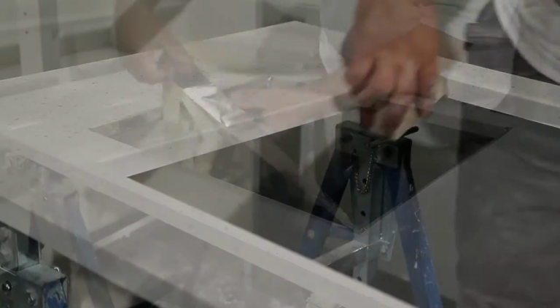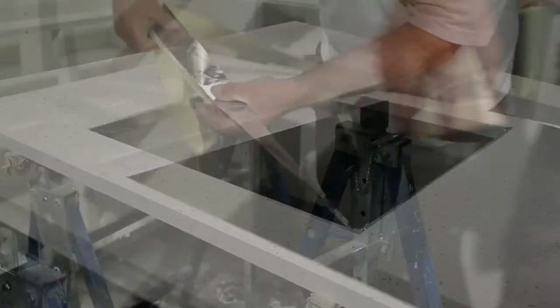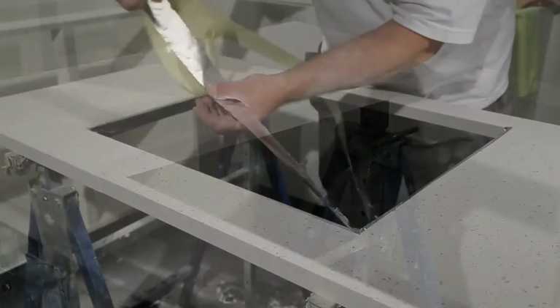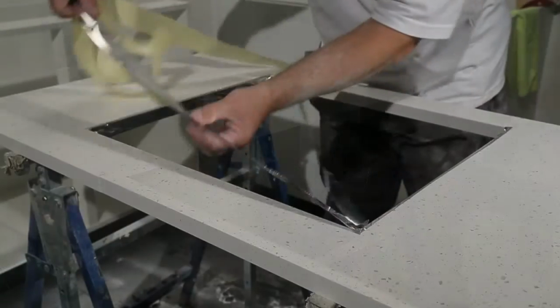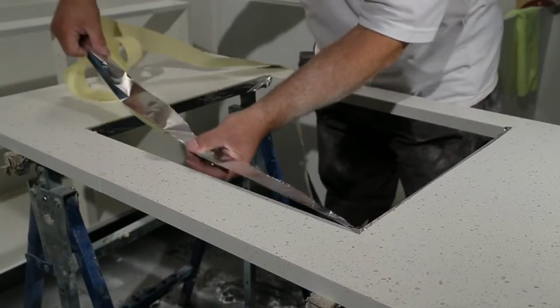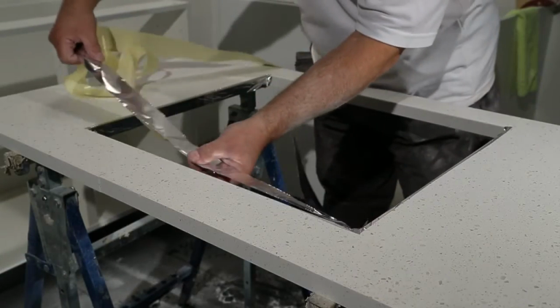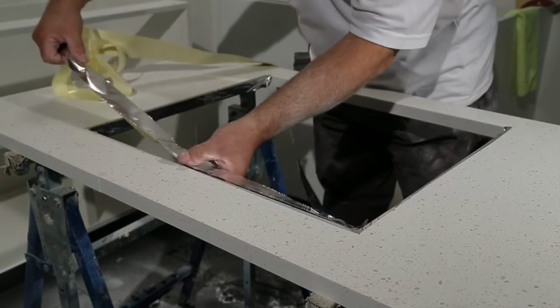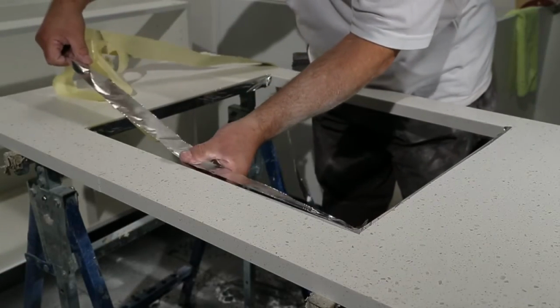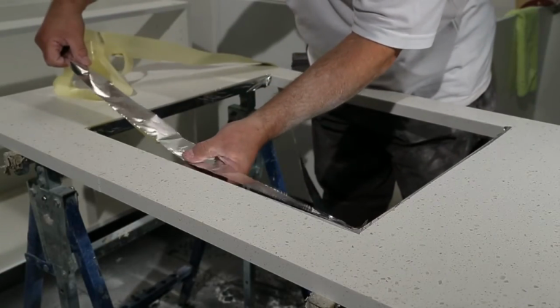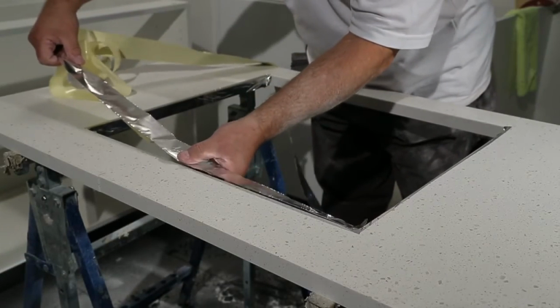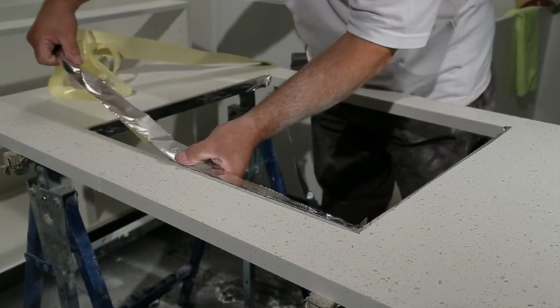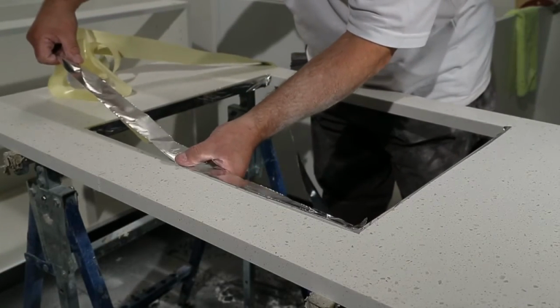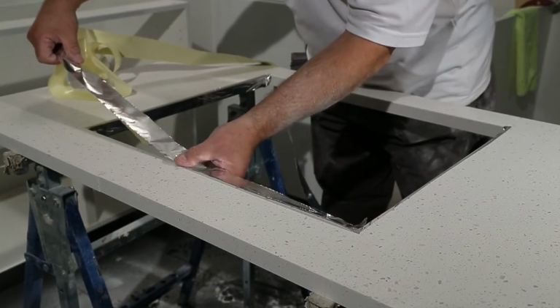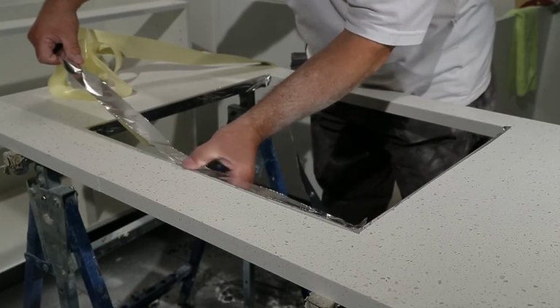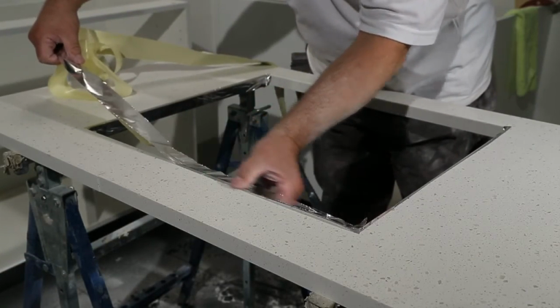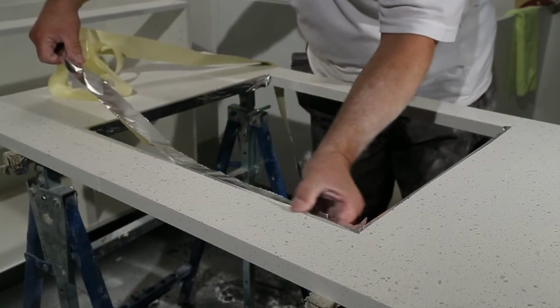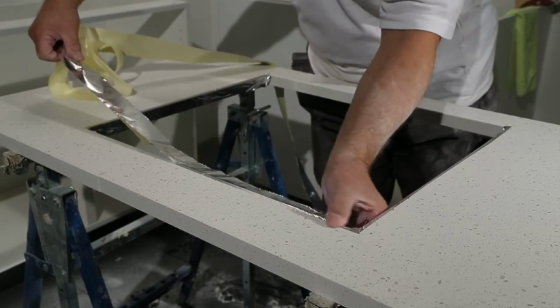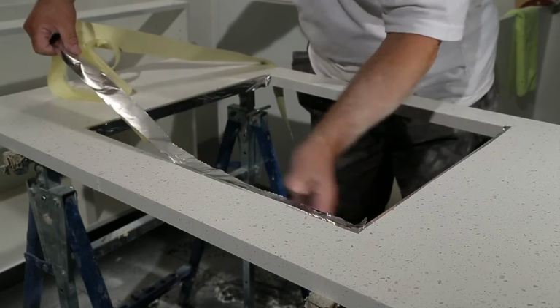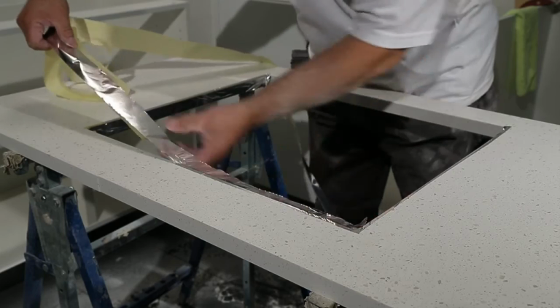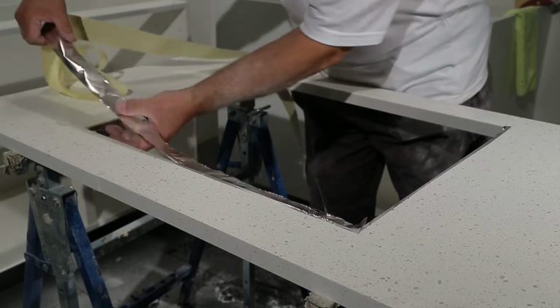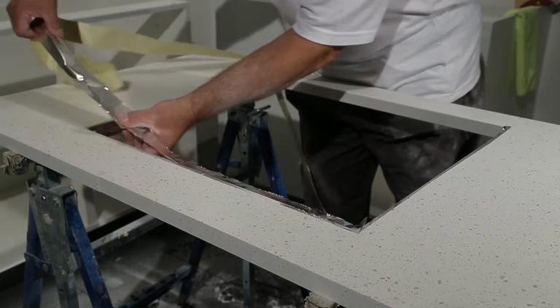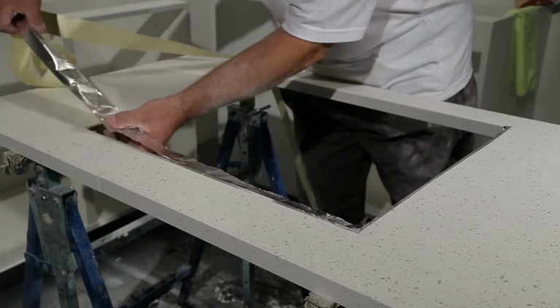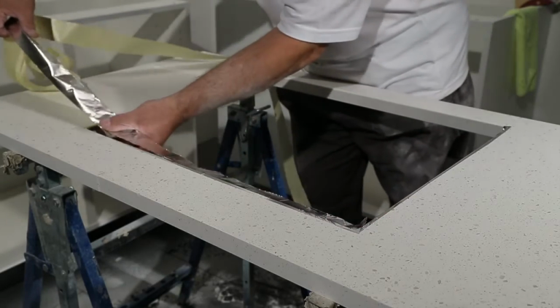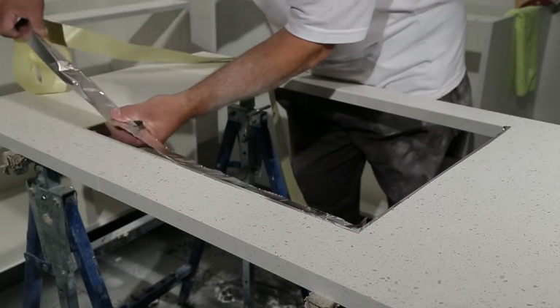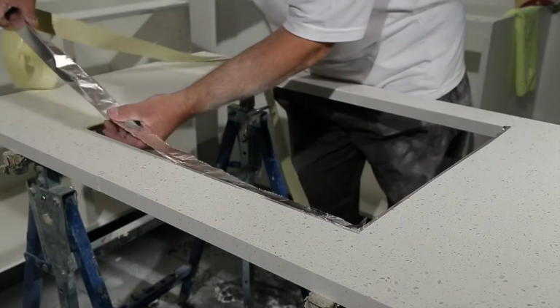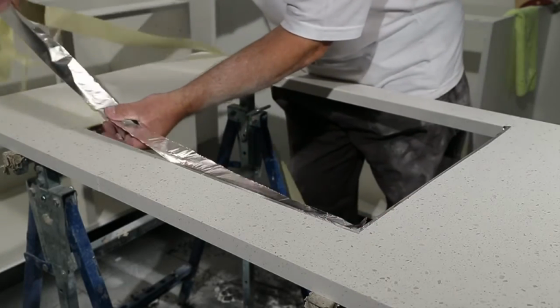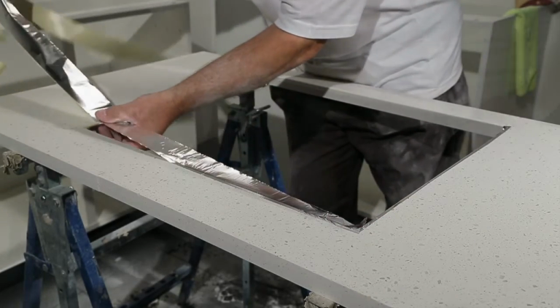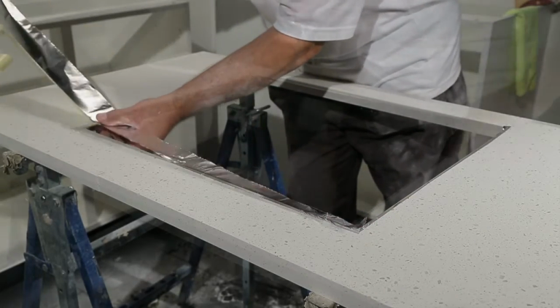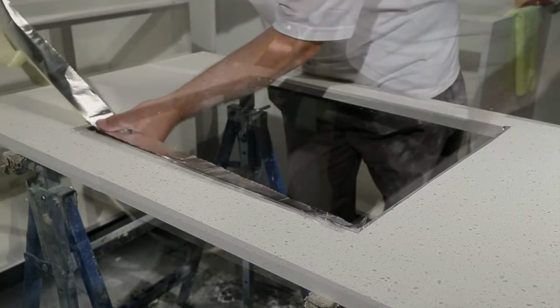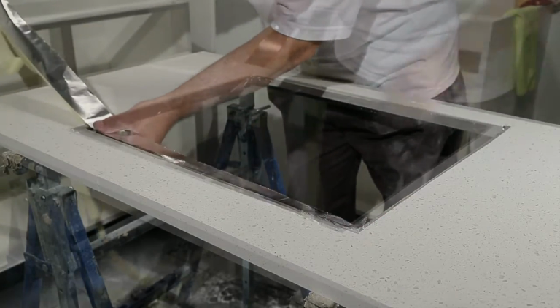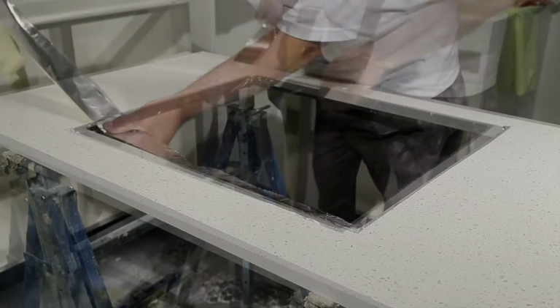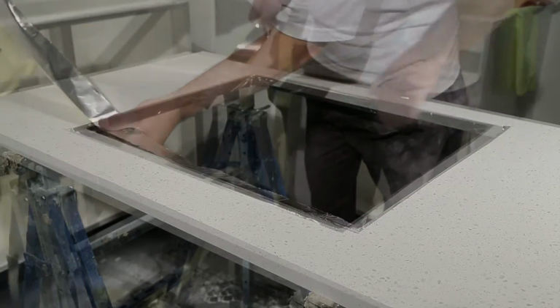Heat reflective tape is then fitted to hob cutouts around all four edges, with an overlap onto the surface which is covered by the hob itself.